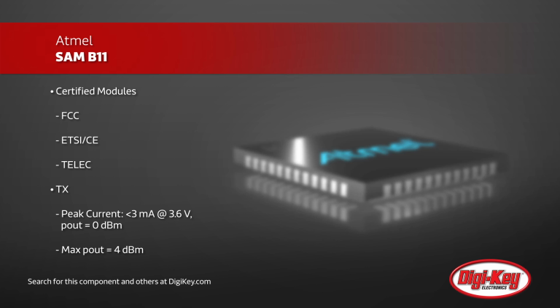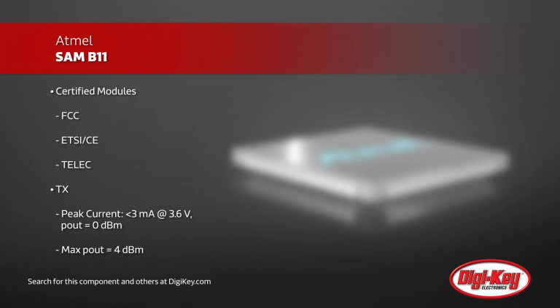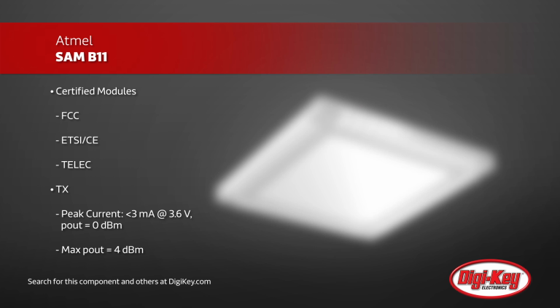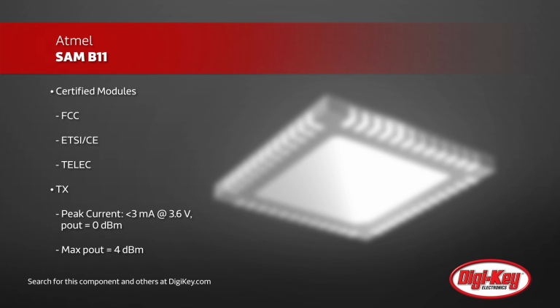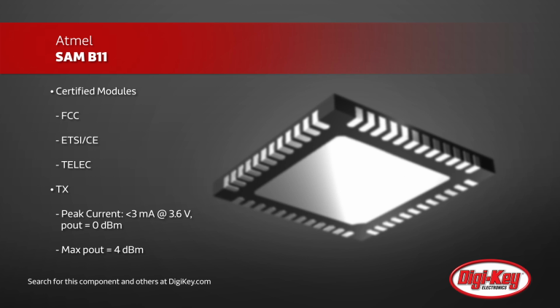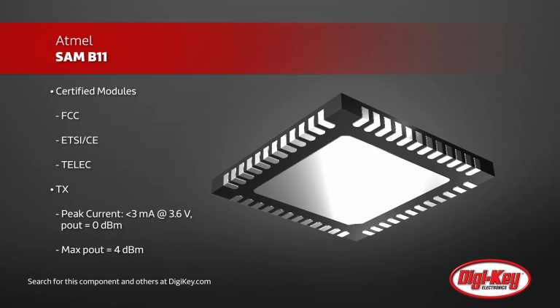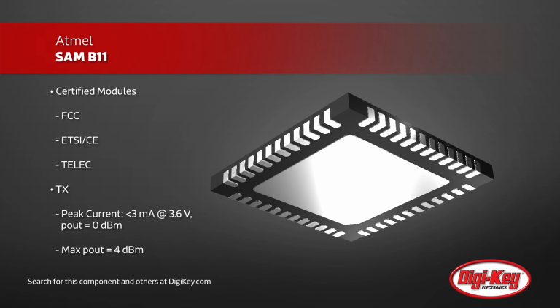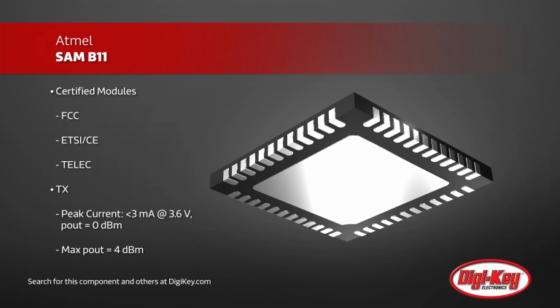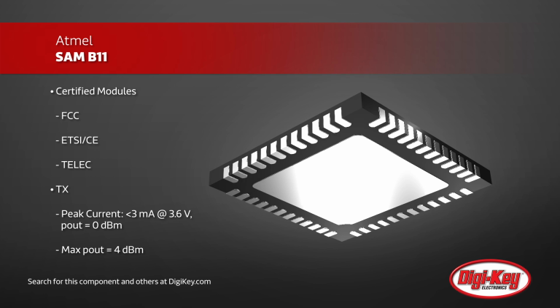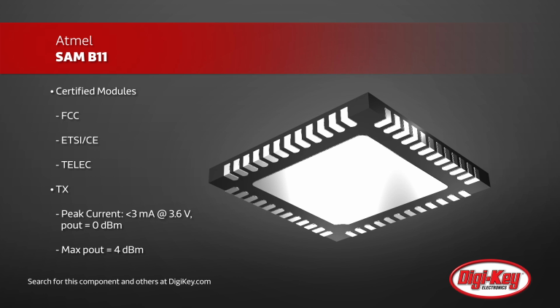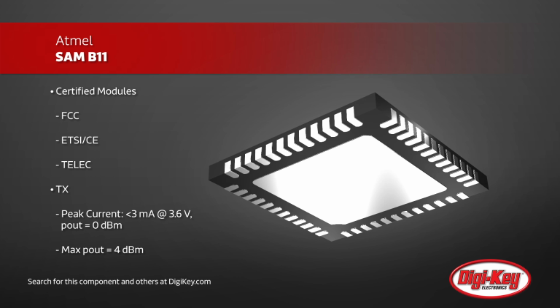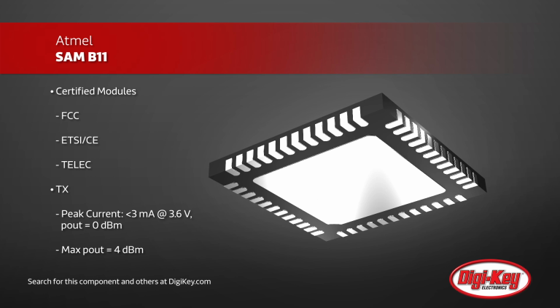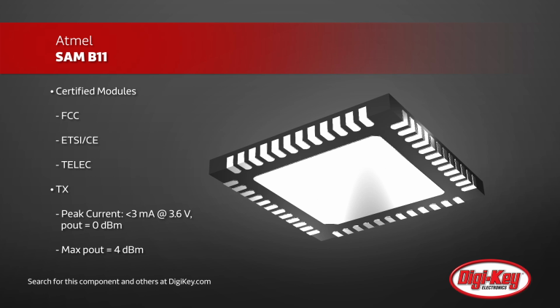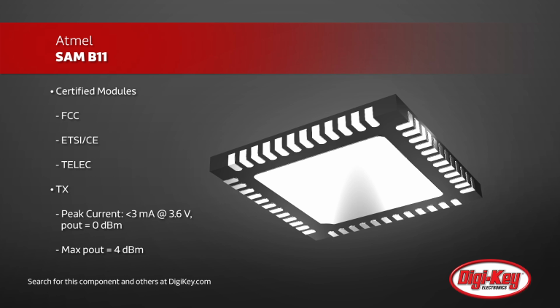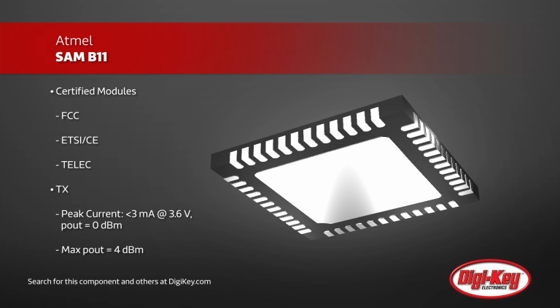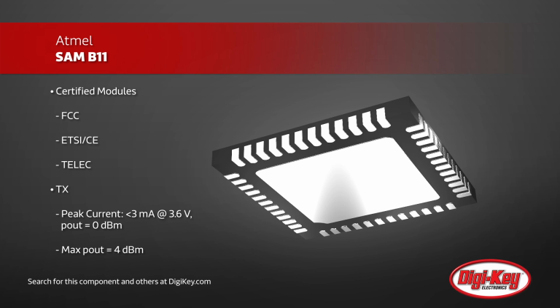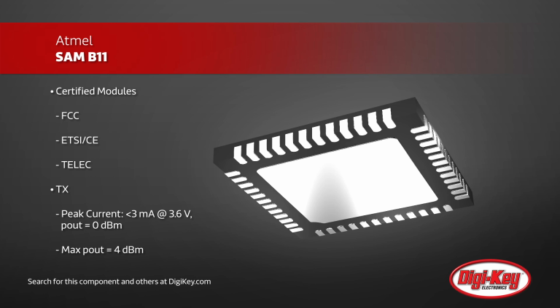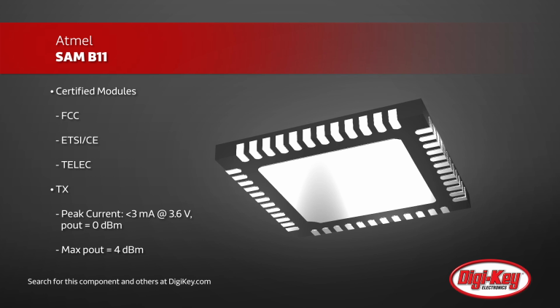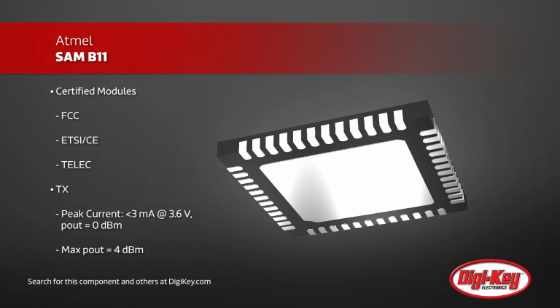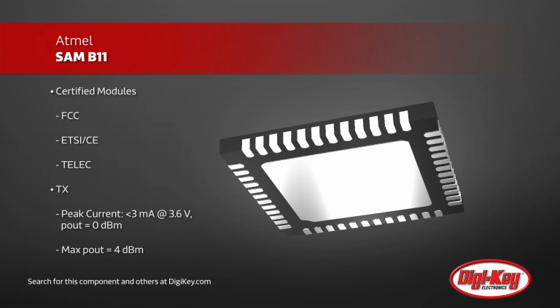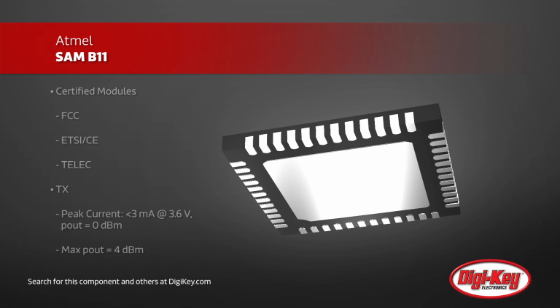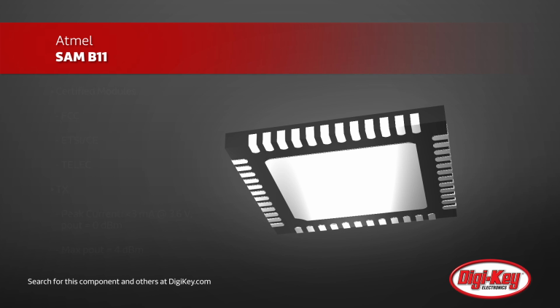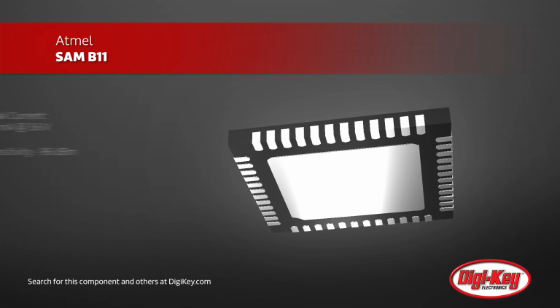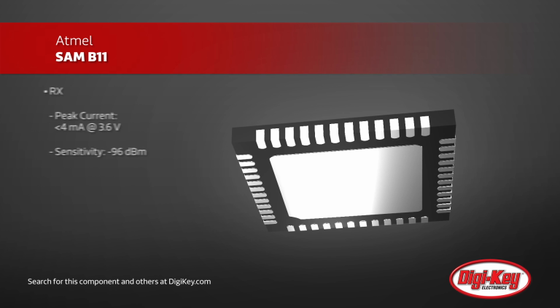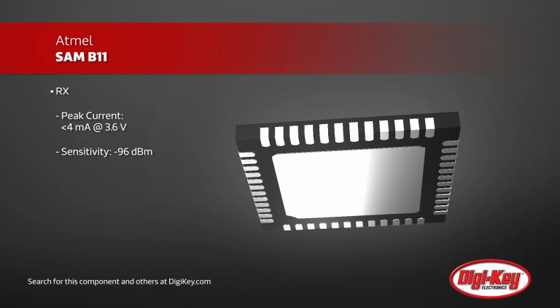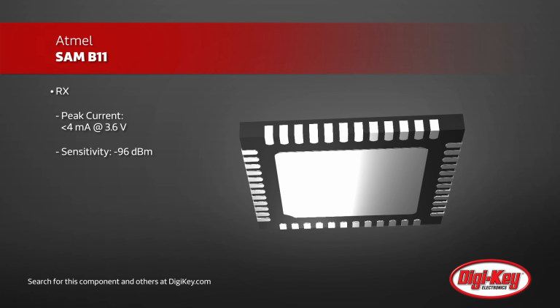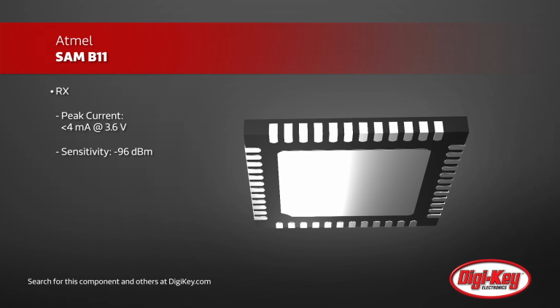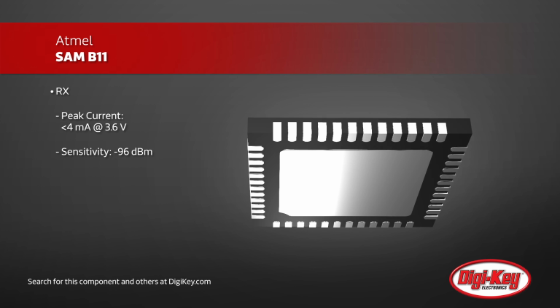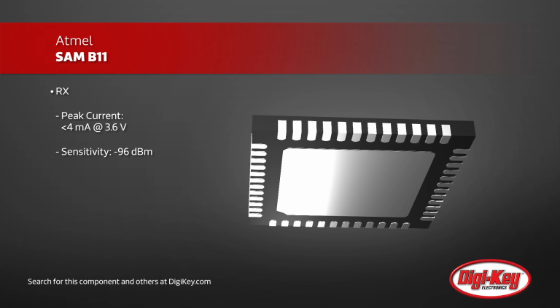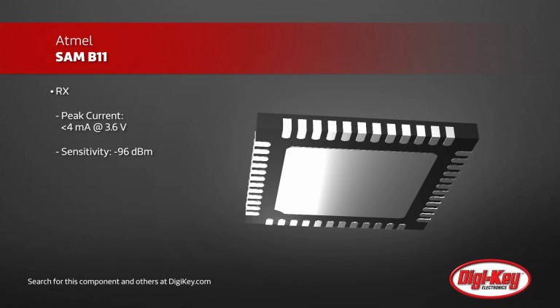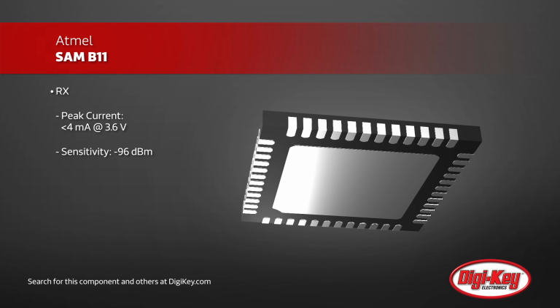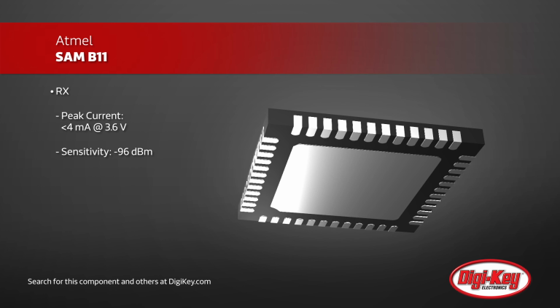The ultra-low-power consumption is due to an innovative radio and DSP architecture that enables excellent sensitivity, range, and battery life.